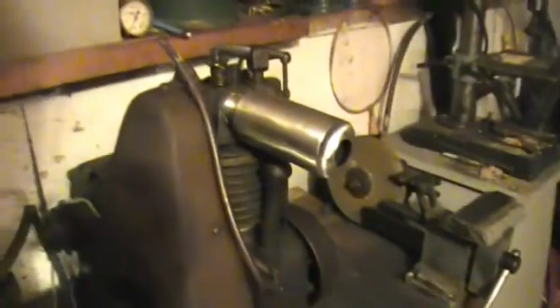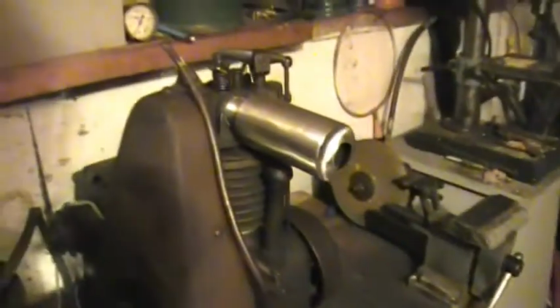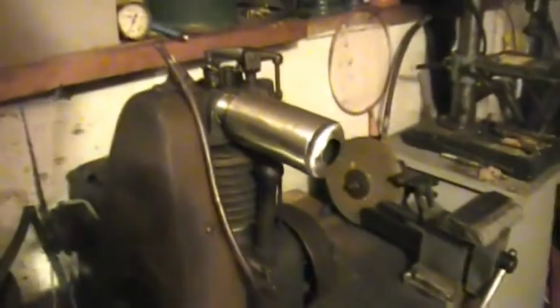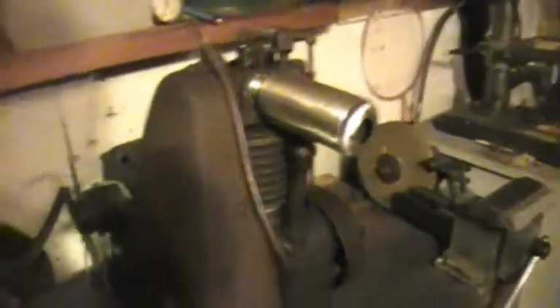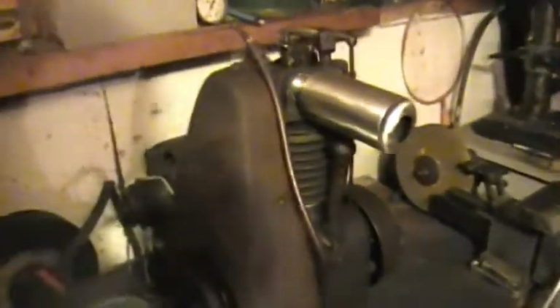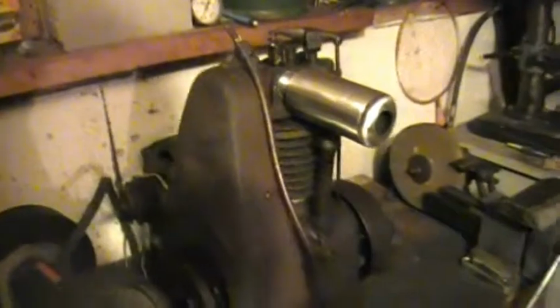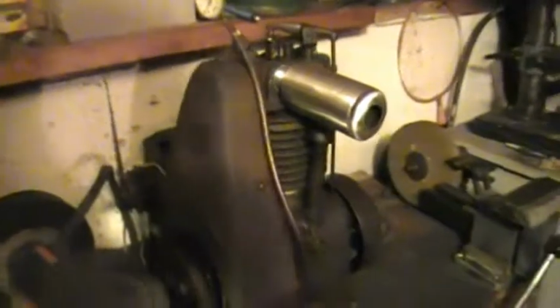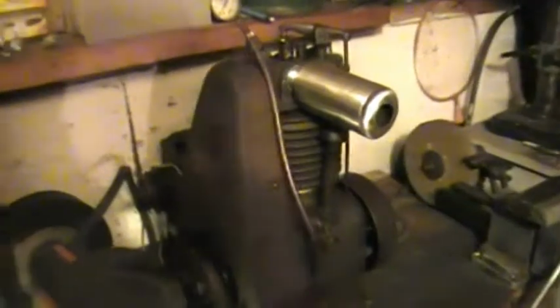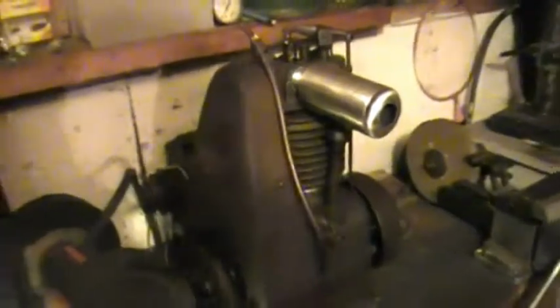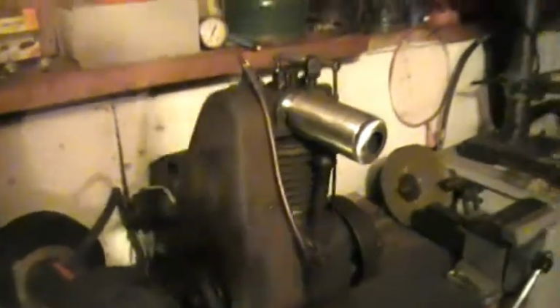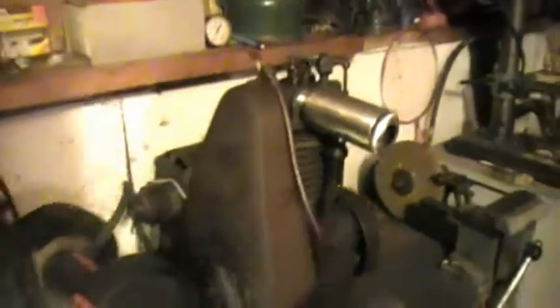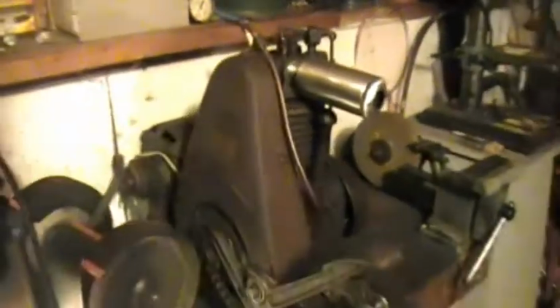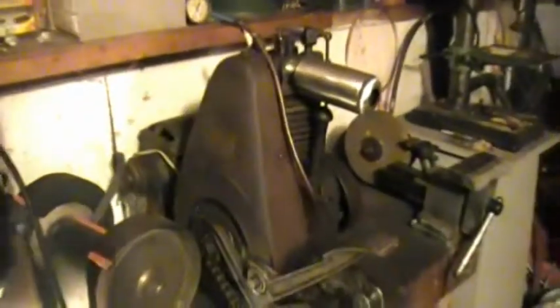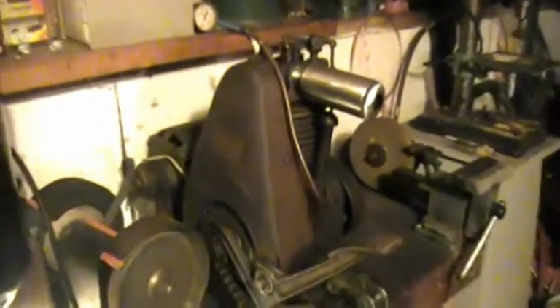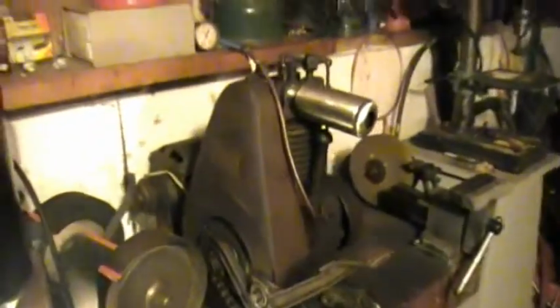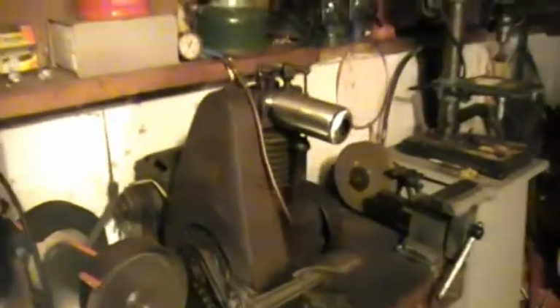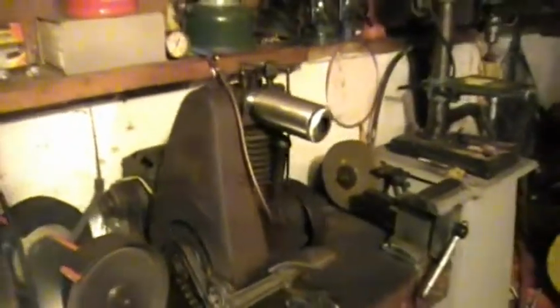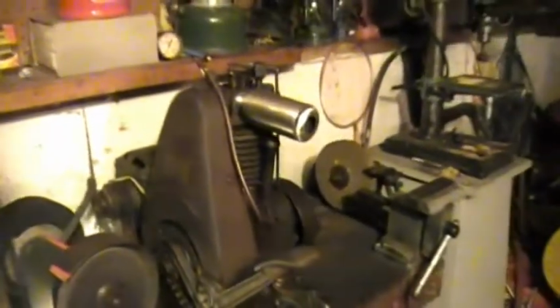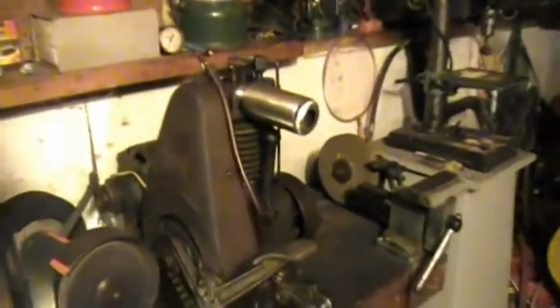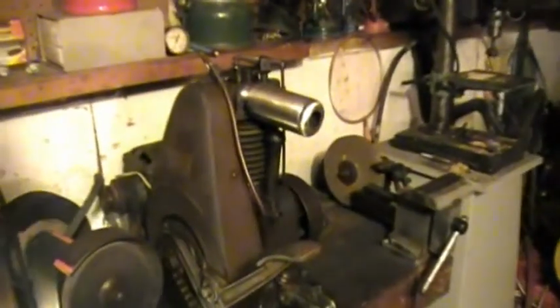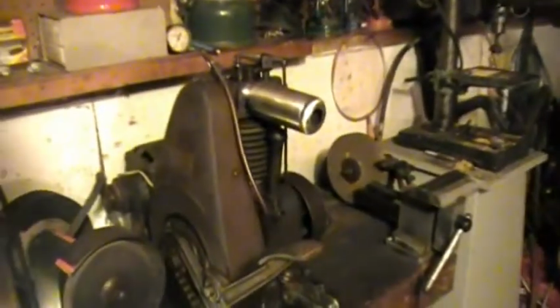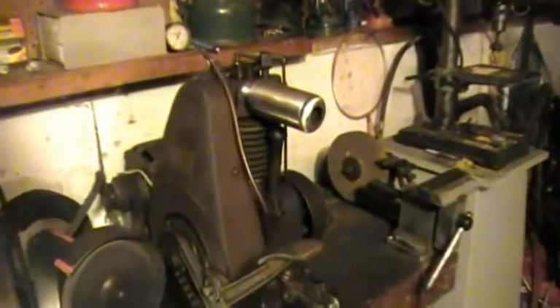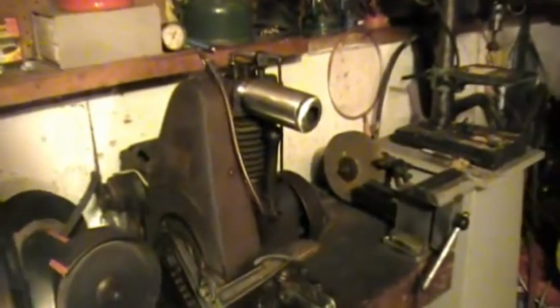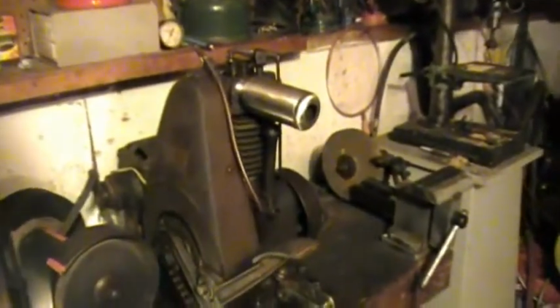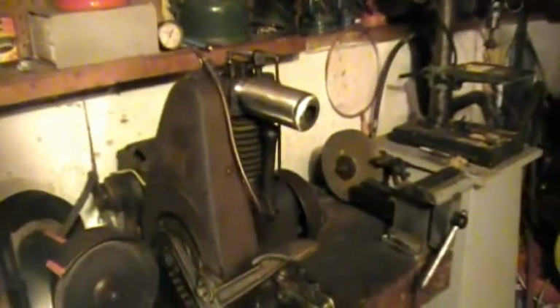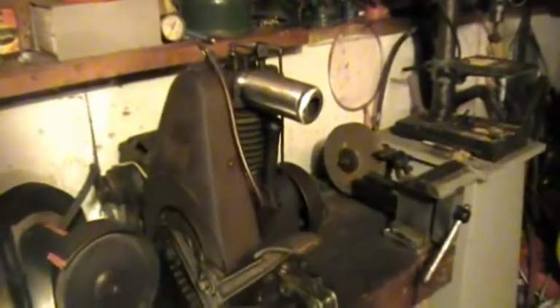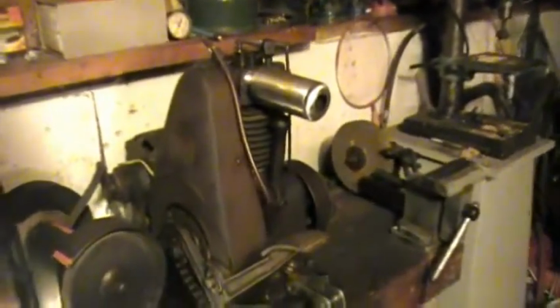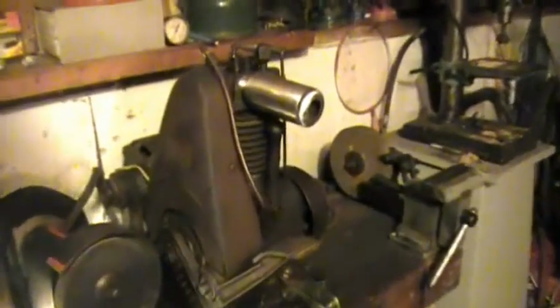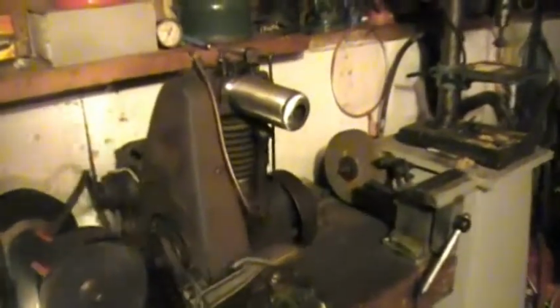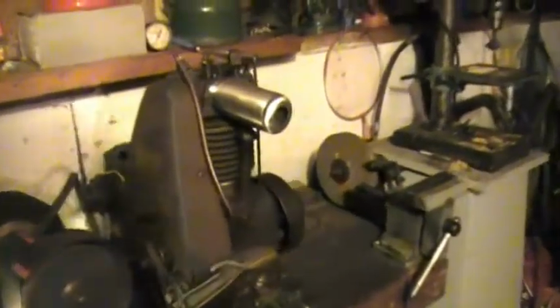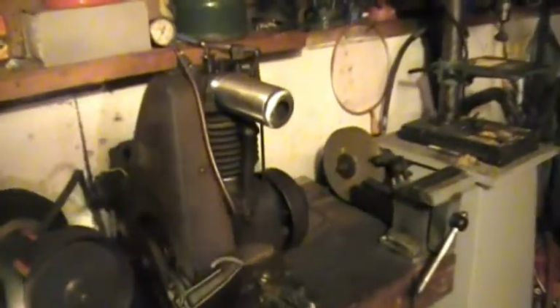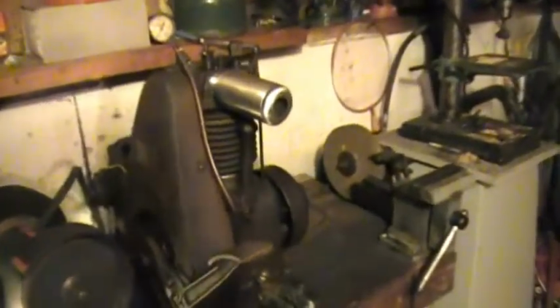Anyway, 1929 — I almost forgot — I'm pretty sure it's 1929, Briggs and Stratton Model FH.